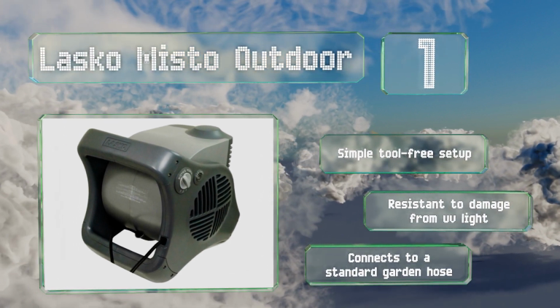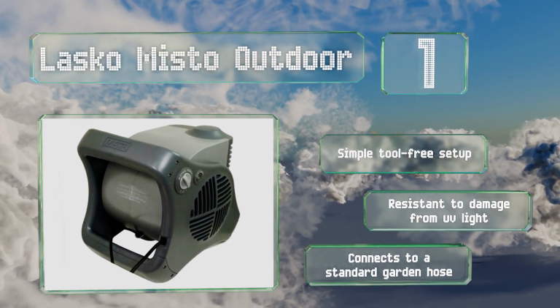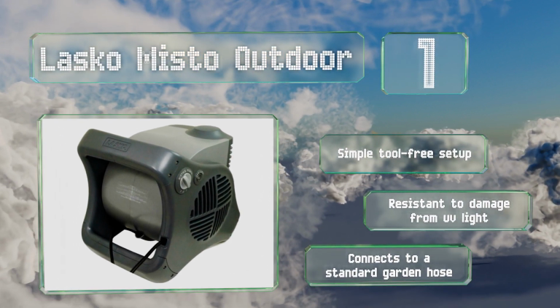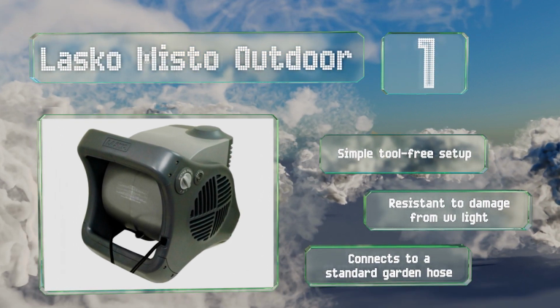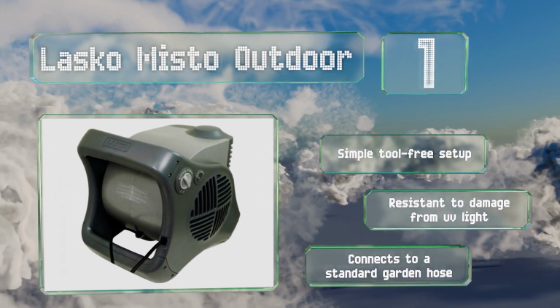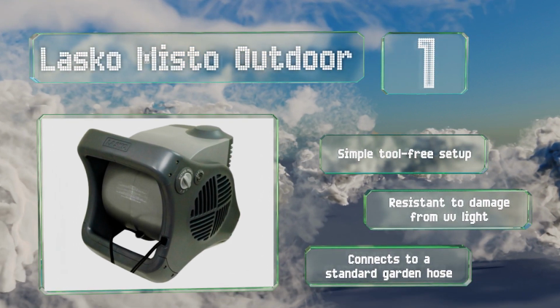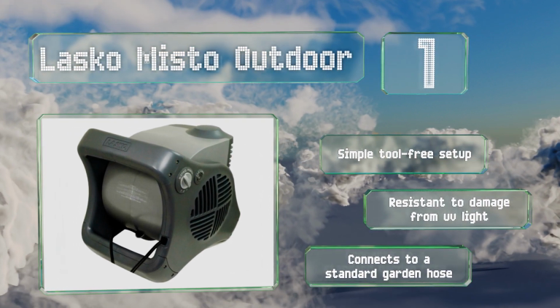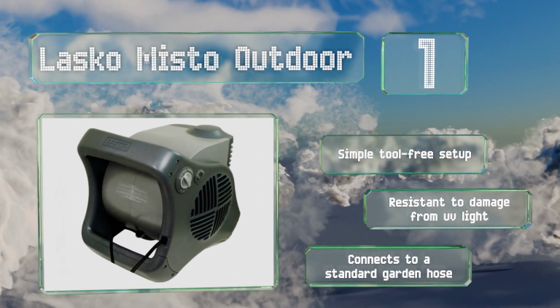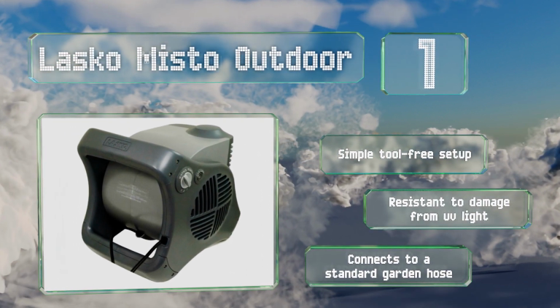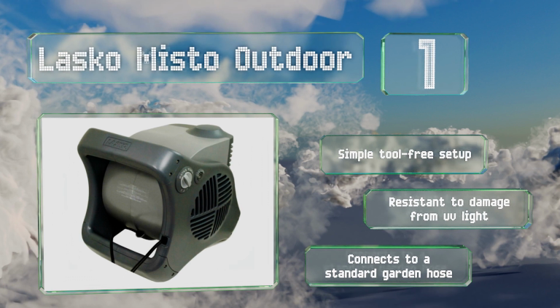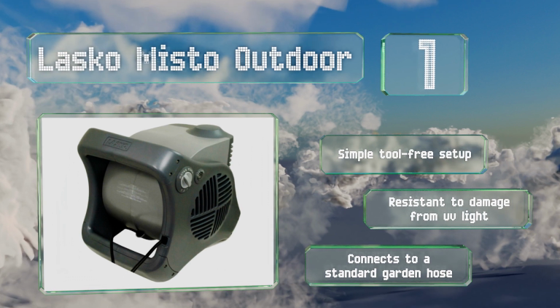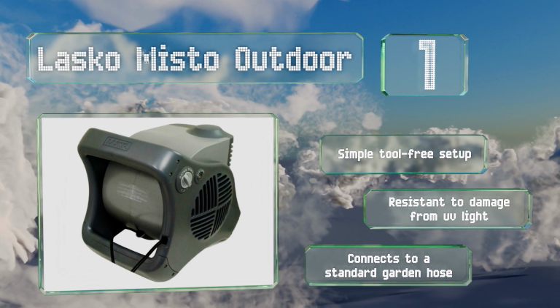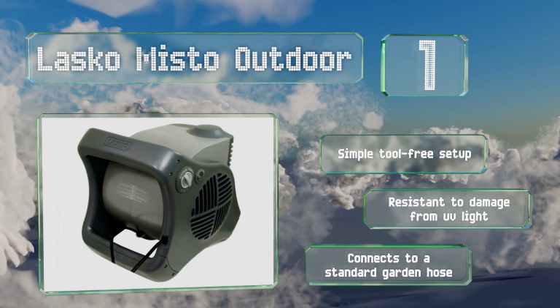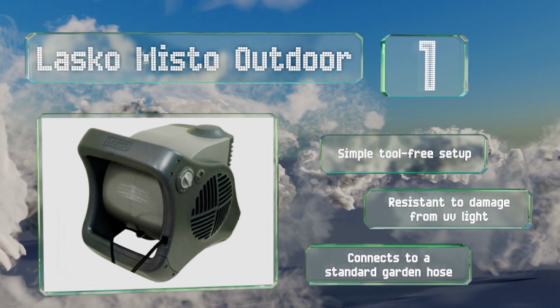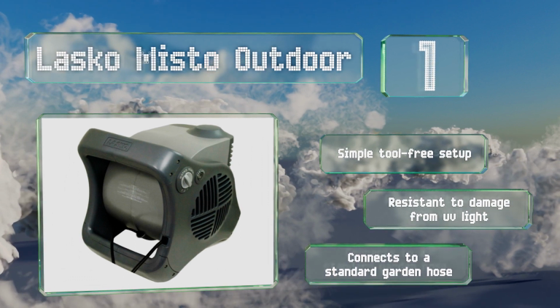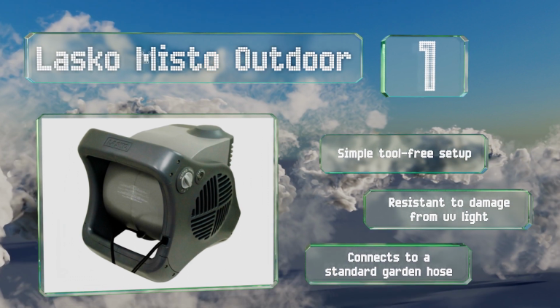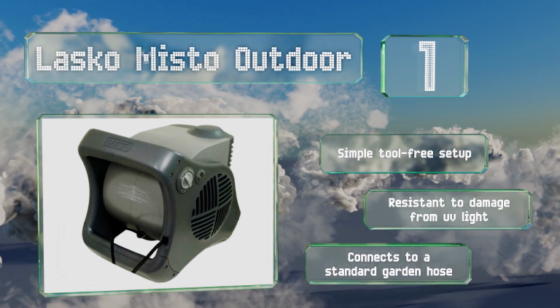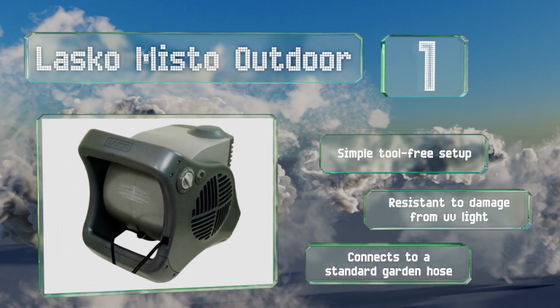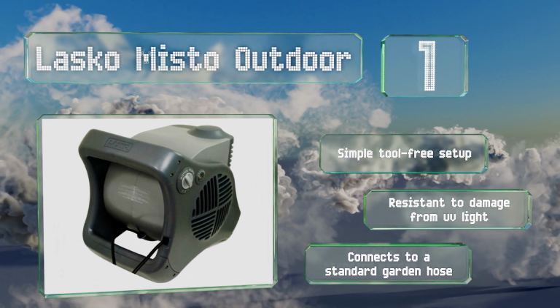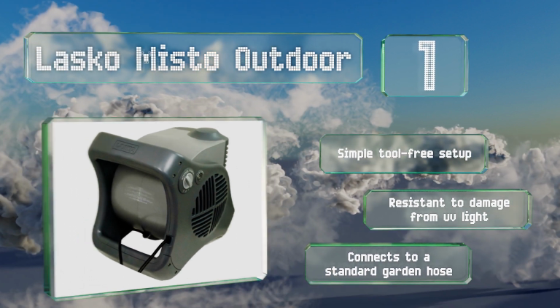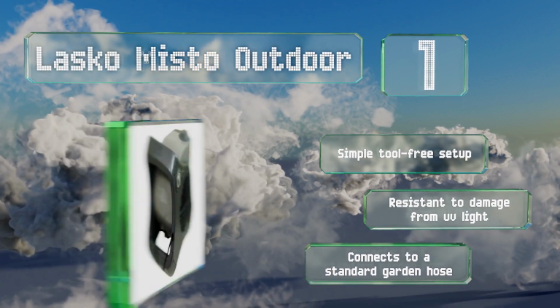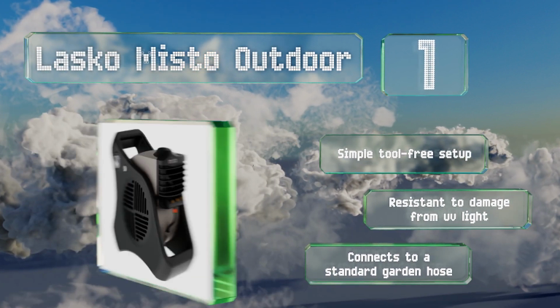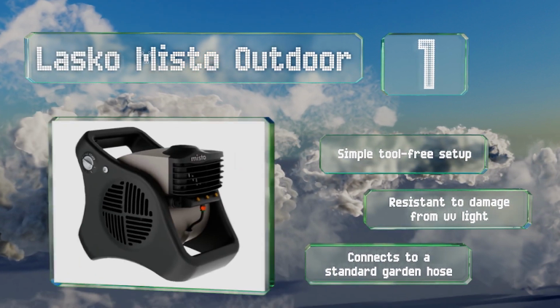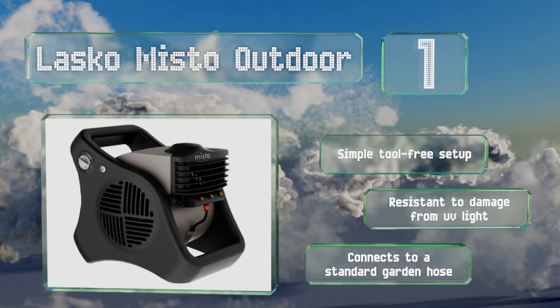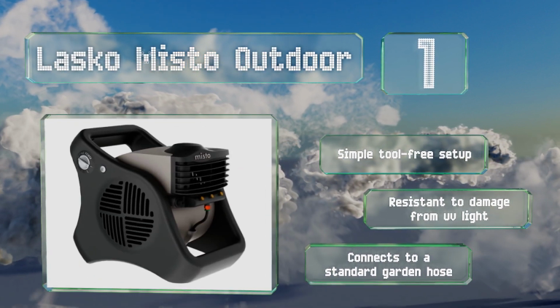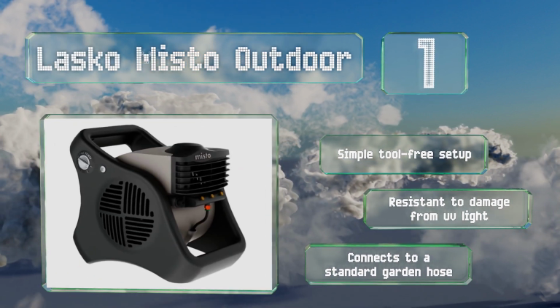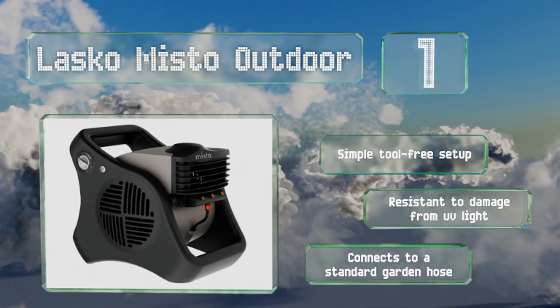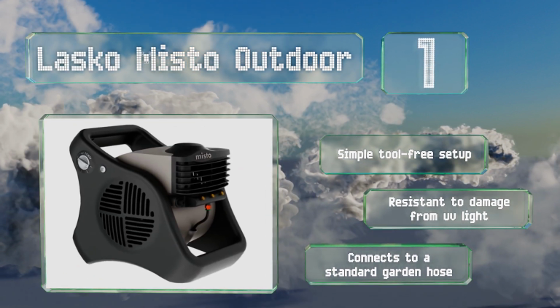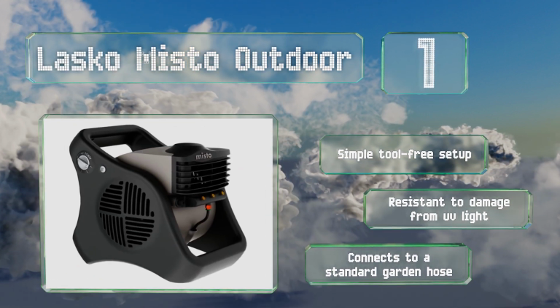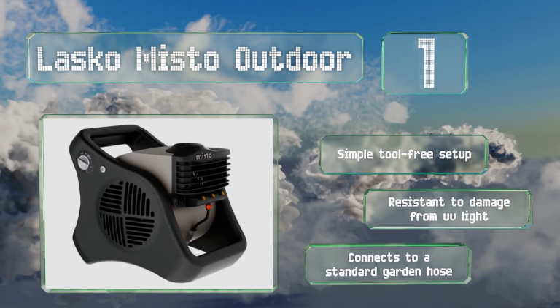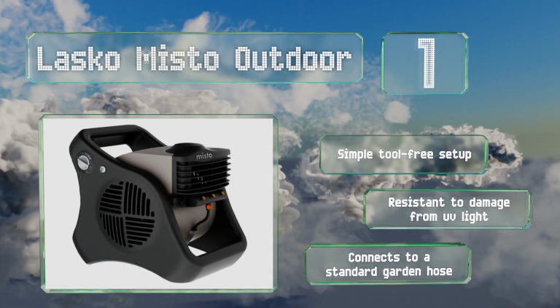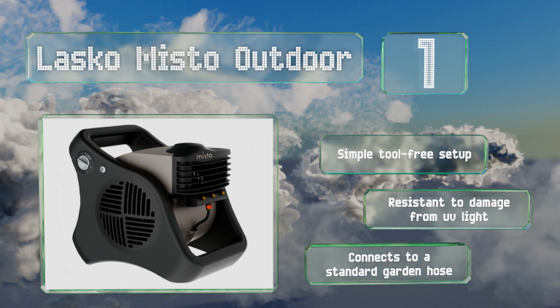It promises a simple tool-free setup and is resistant to damage from UV light. It connects to a standard garden hose.